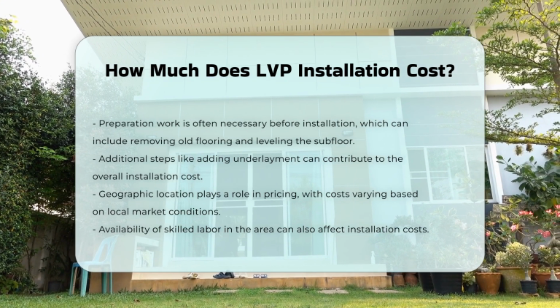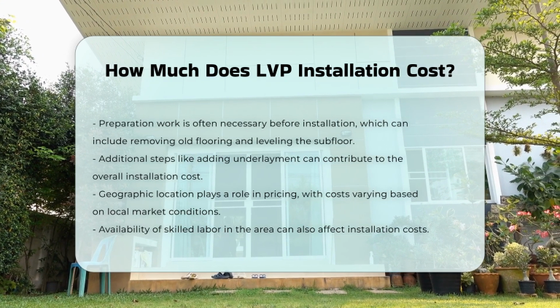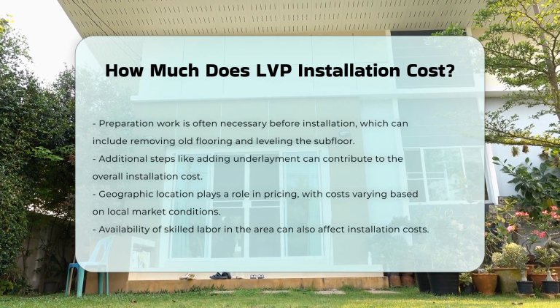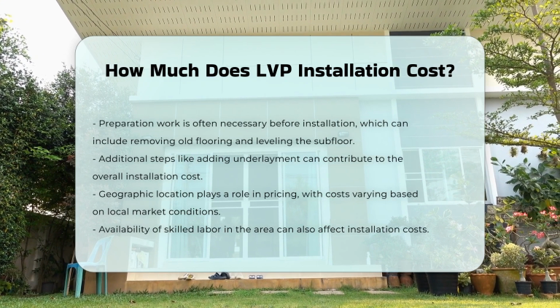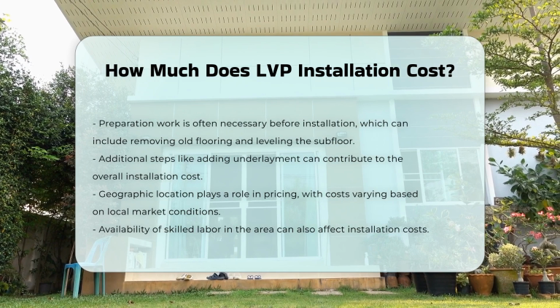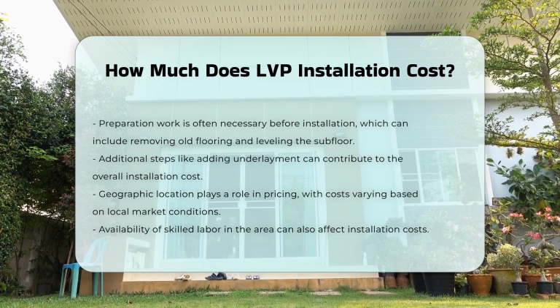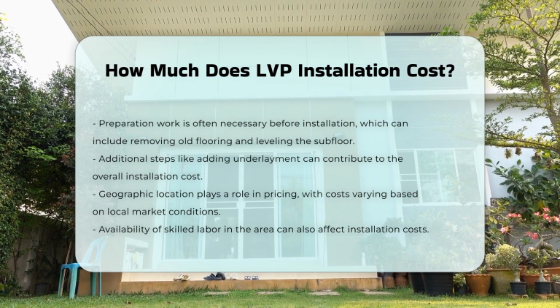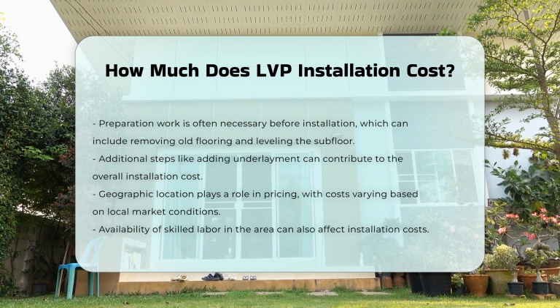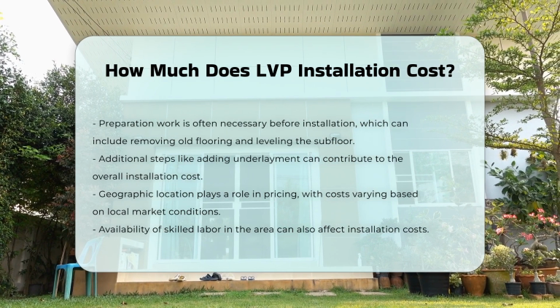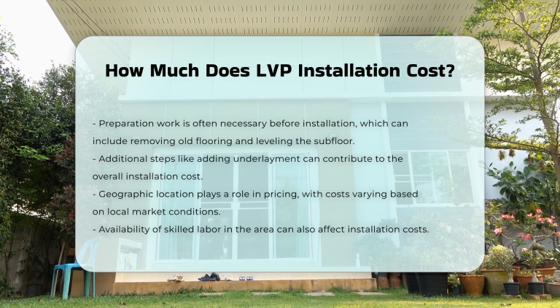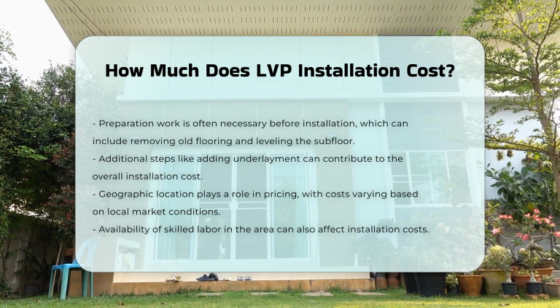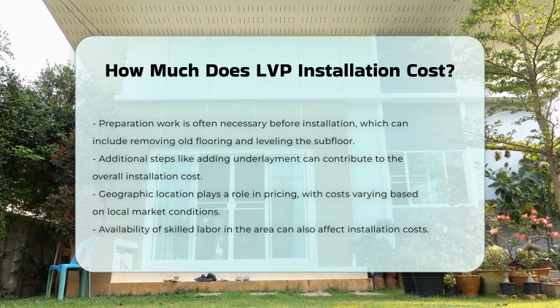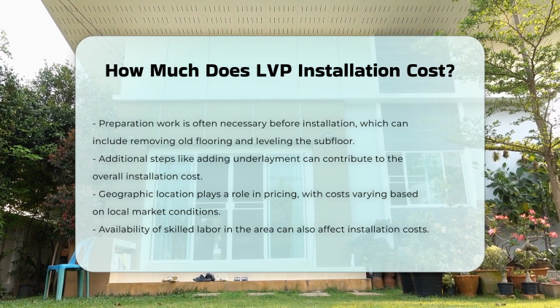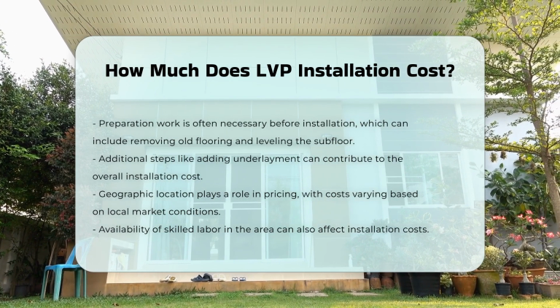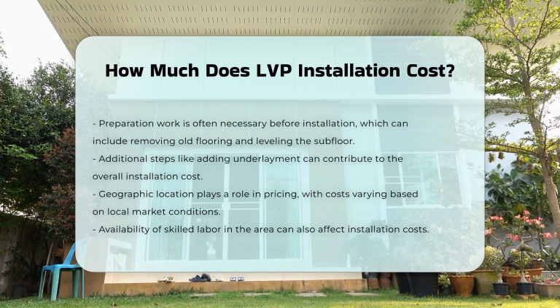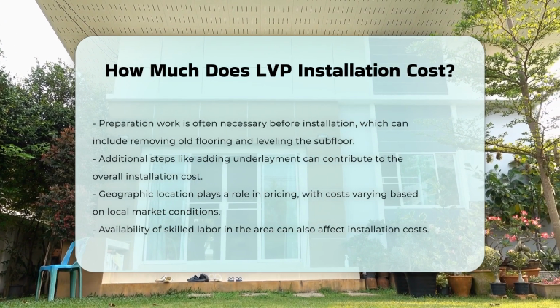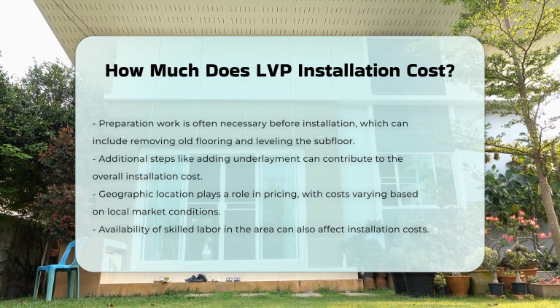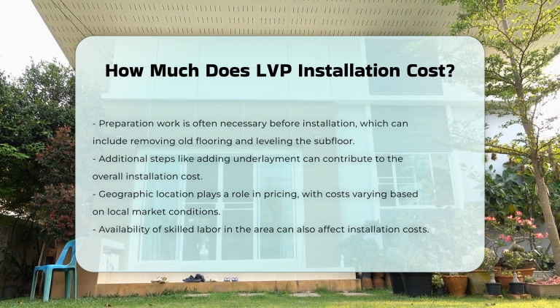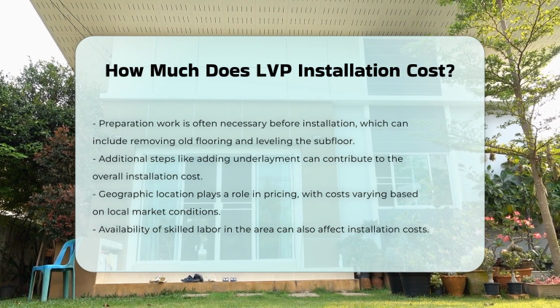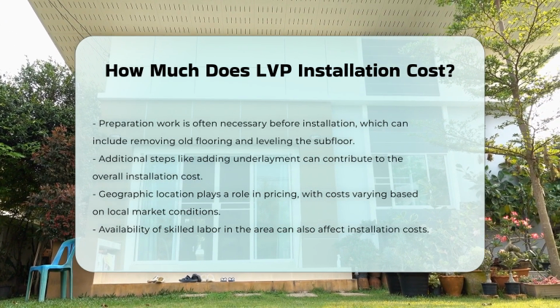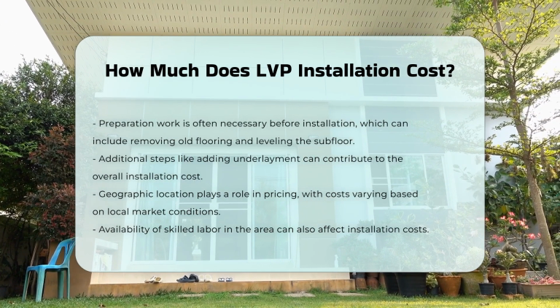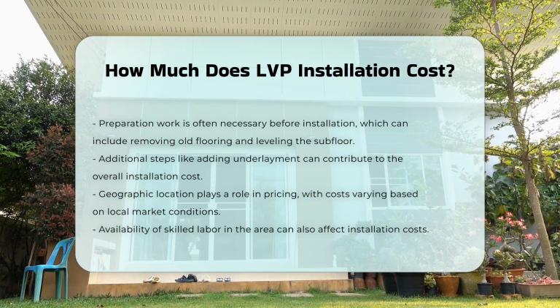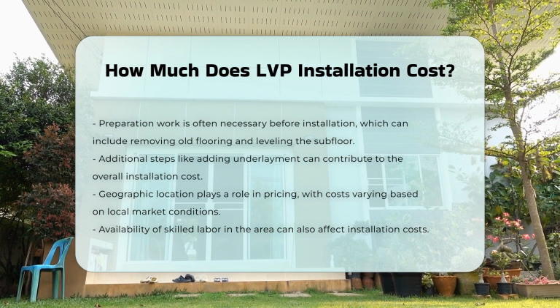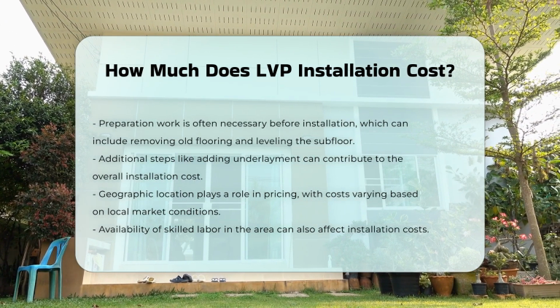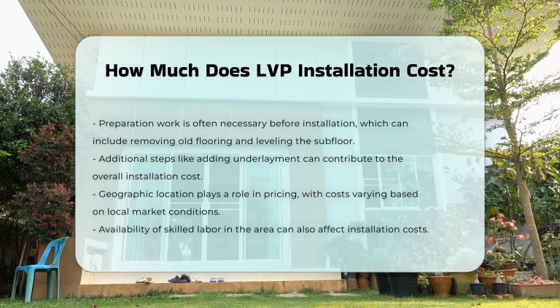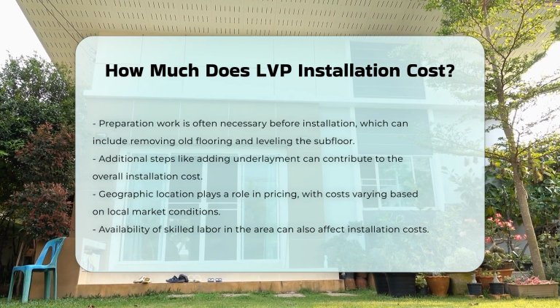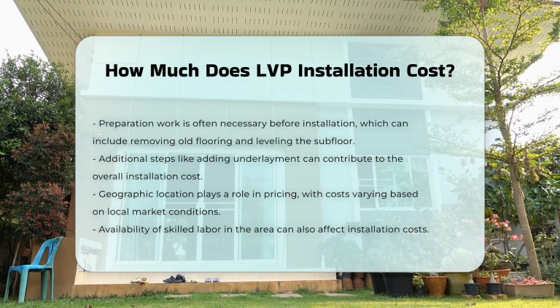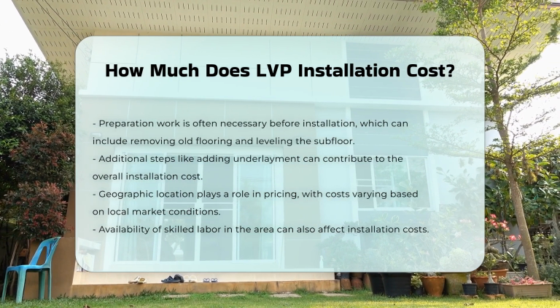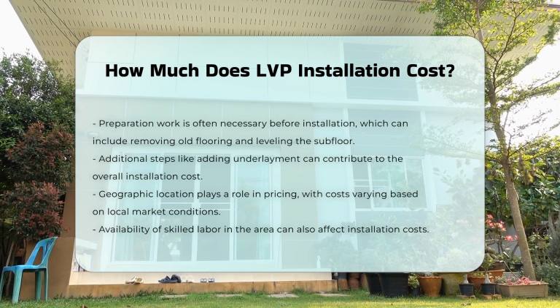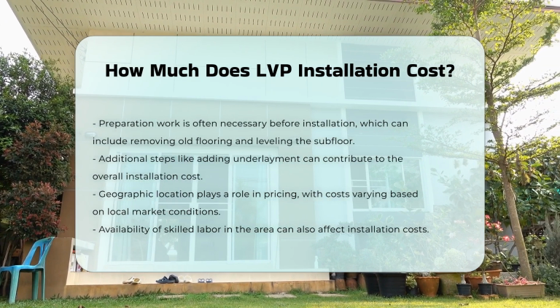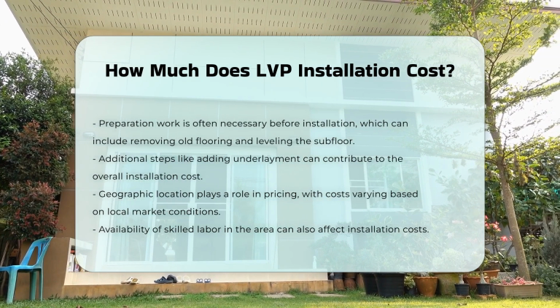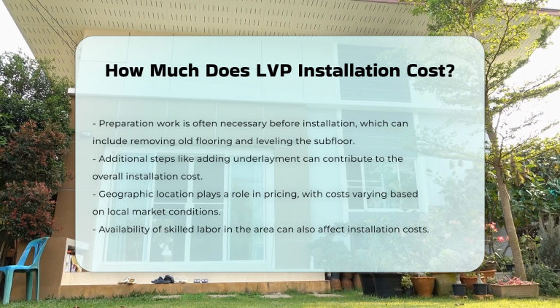Finally, geographic location can influence pricing. Costs may vary widely based on local market conditions and the availability of skilled labor.